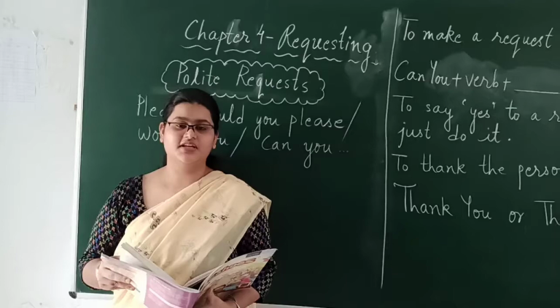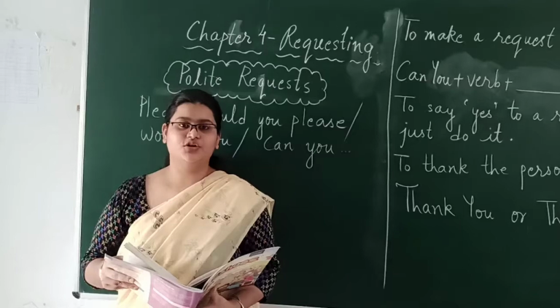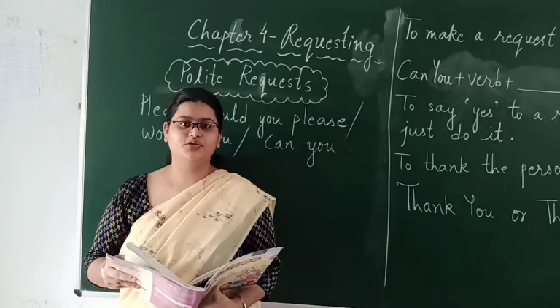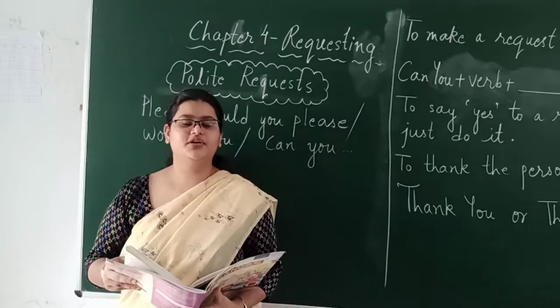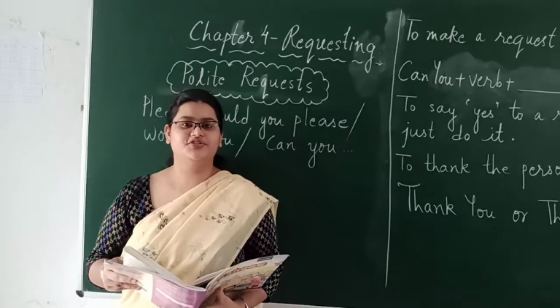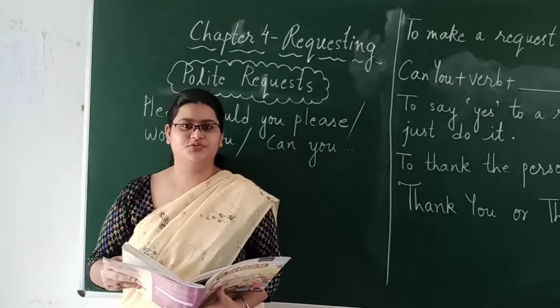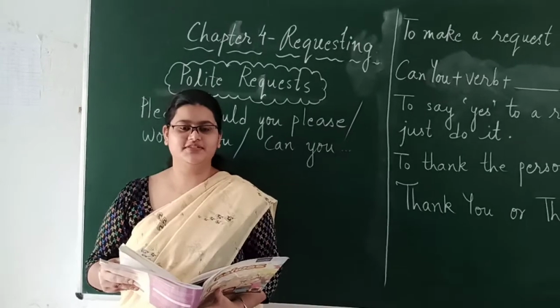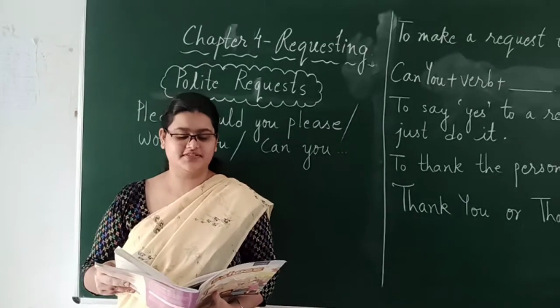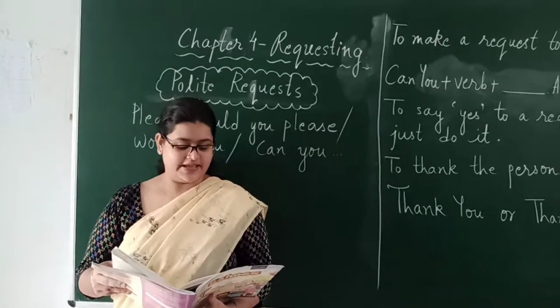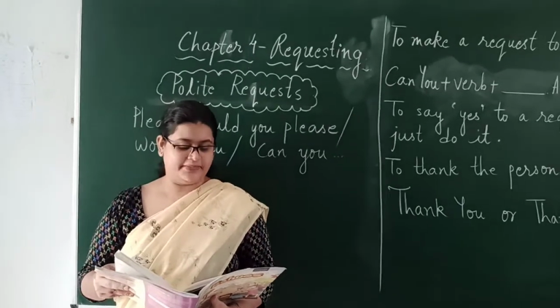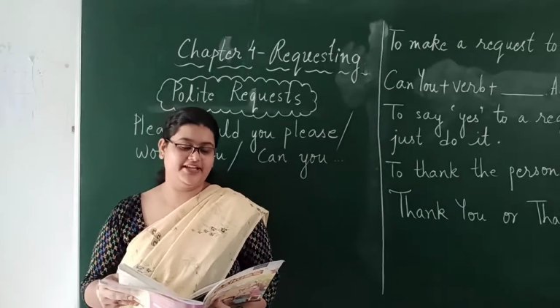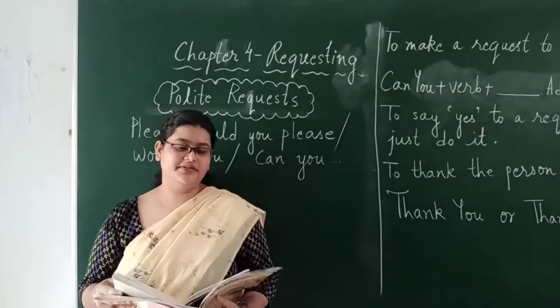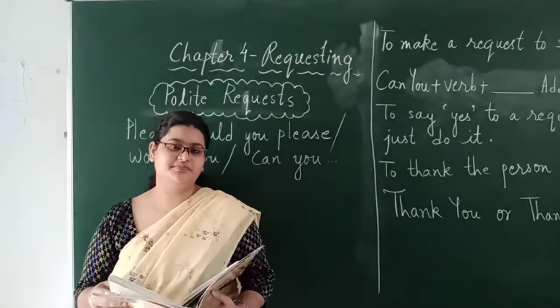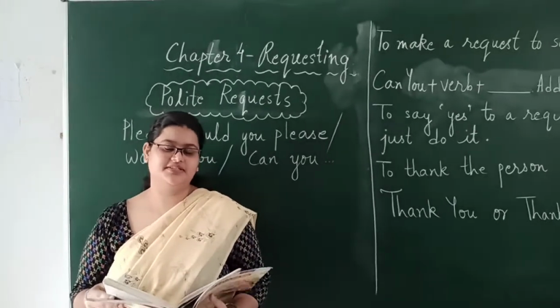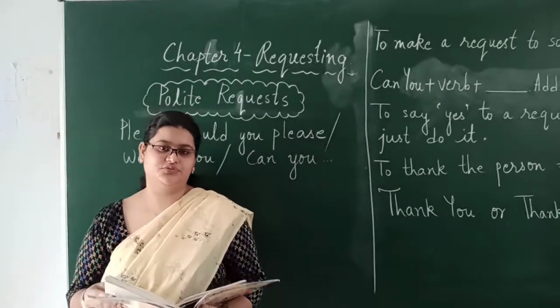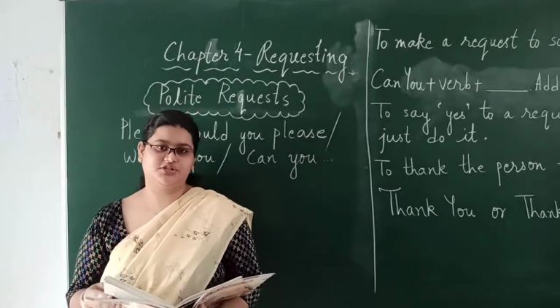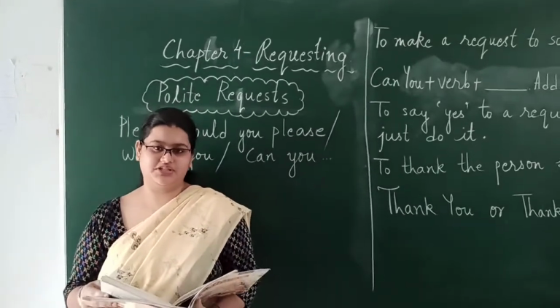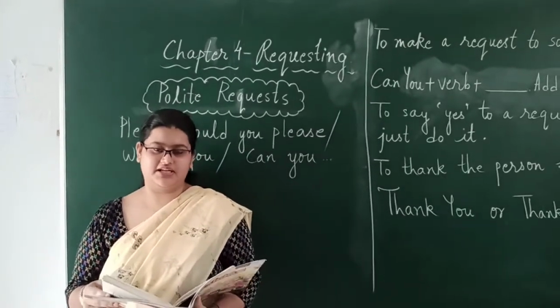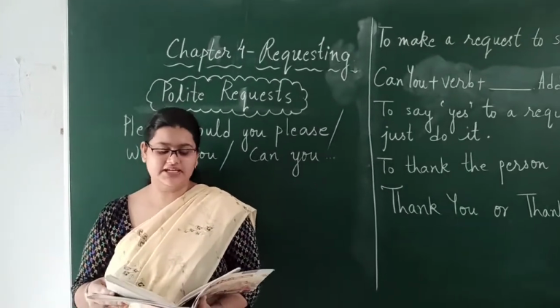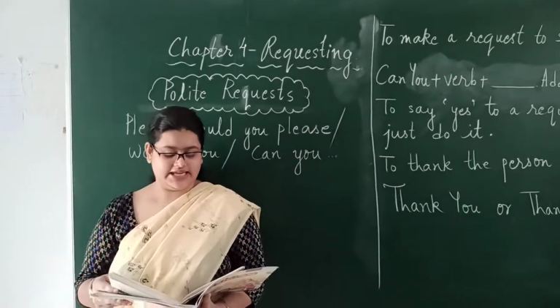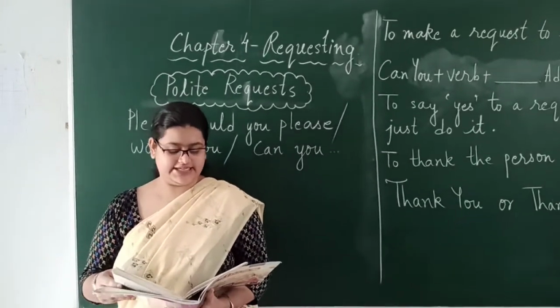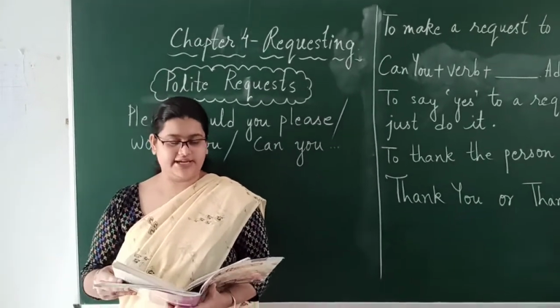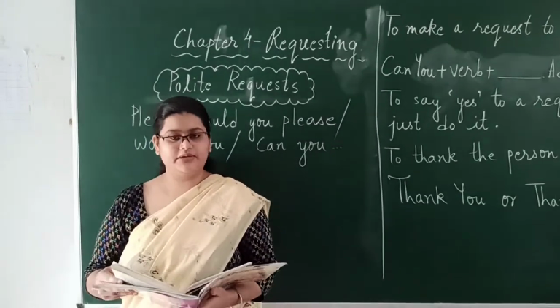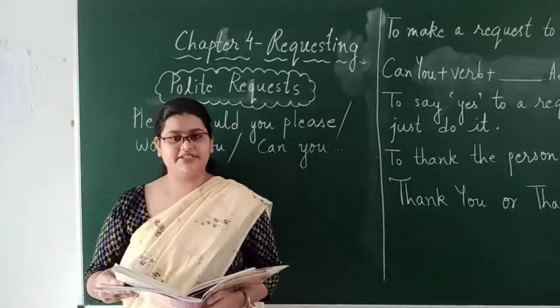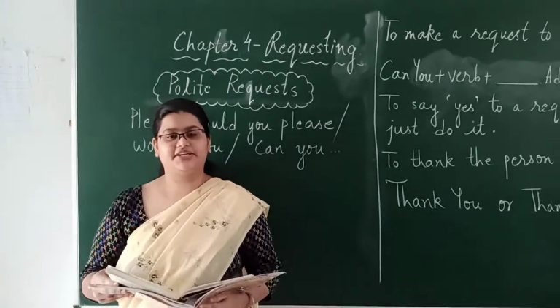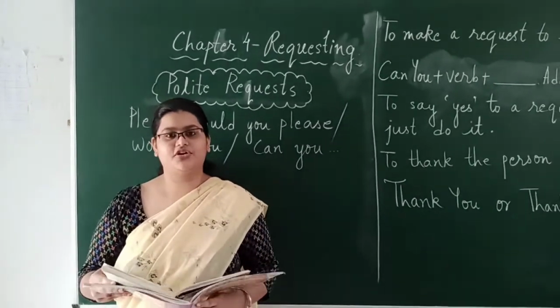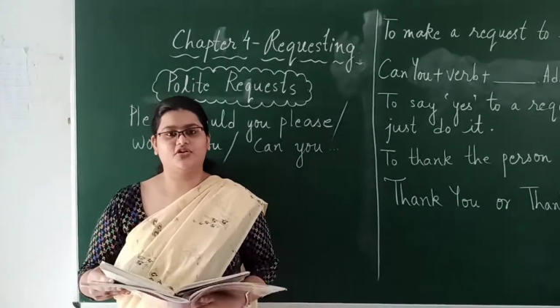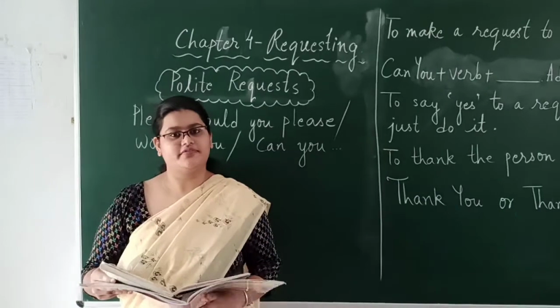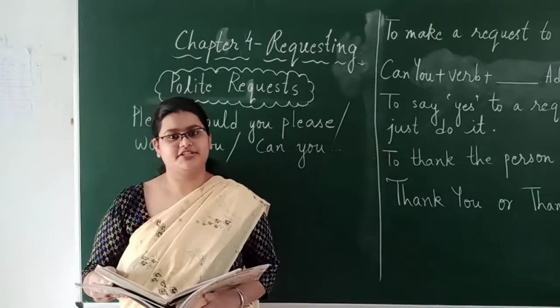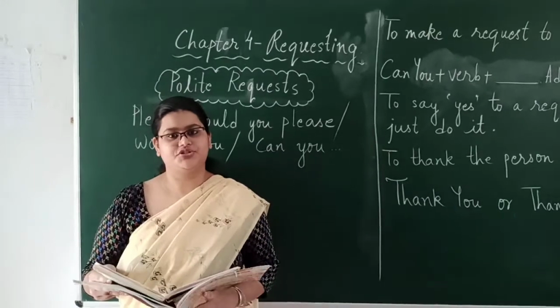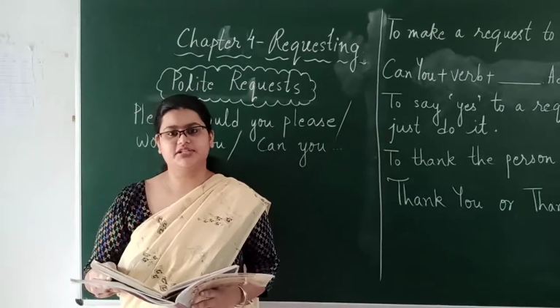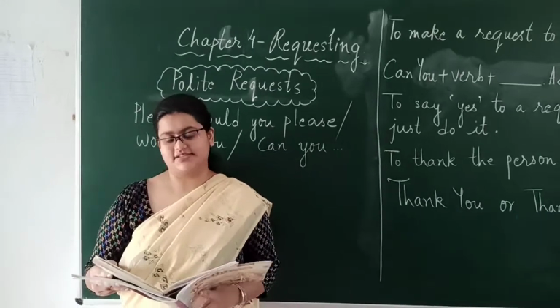Good morning students, my name is Ms. Anushka Channa and I will be taking your conversation classes.